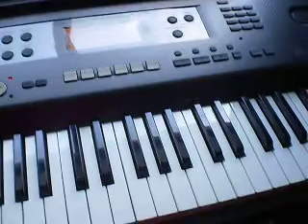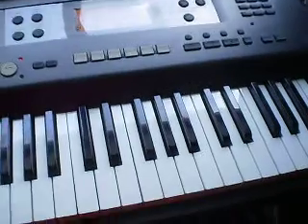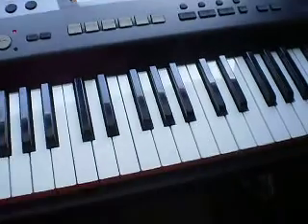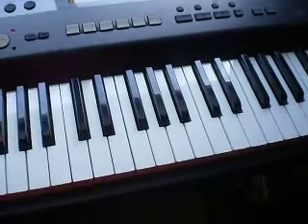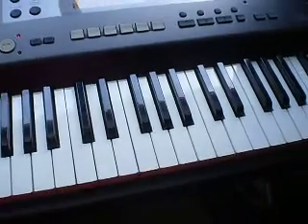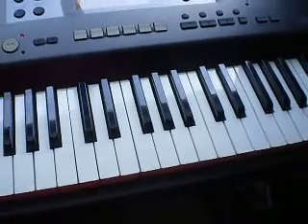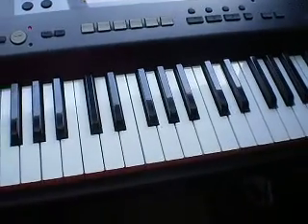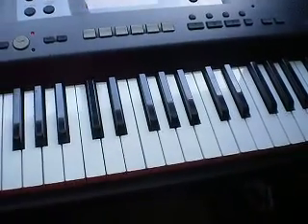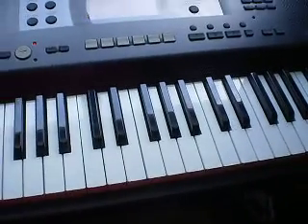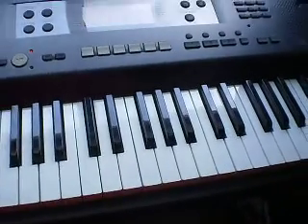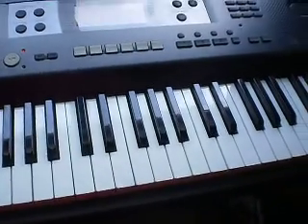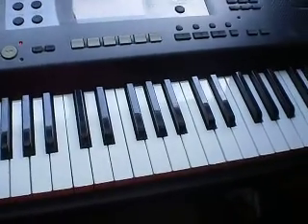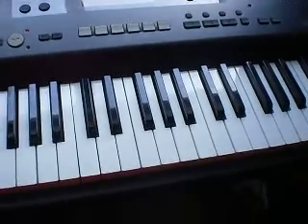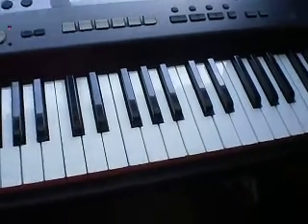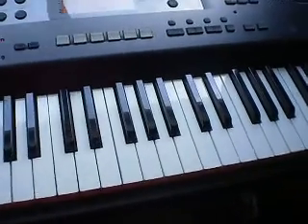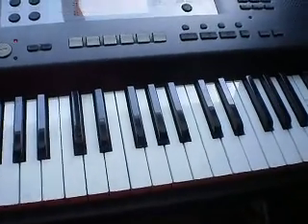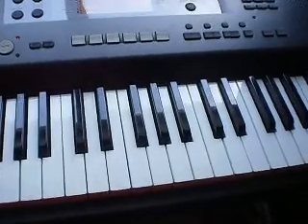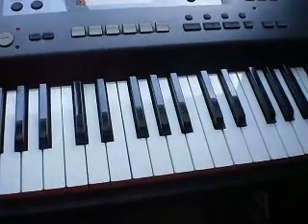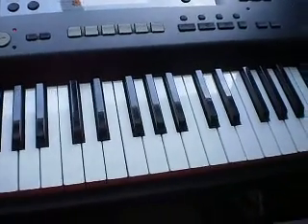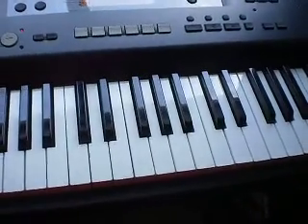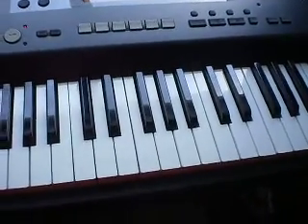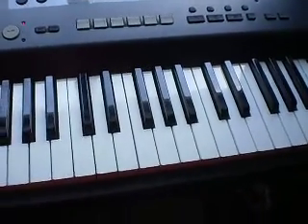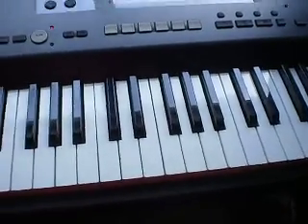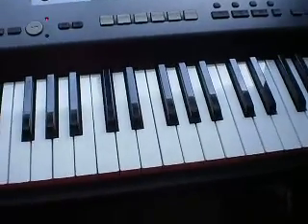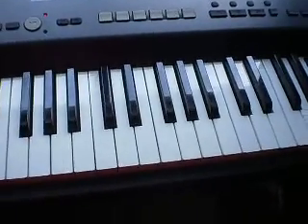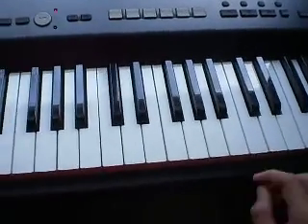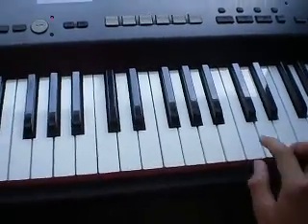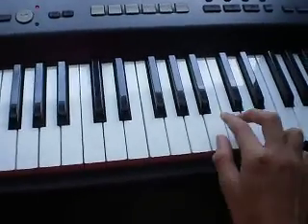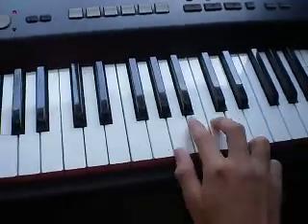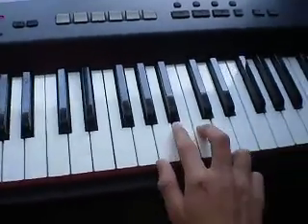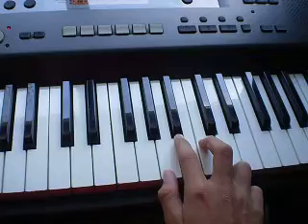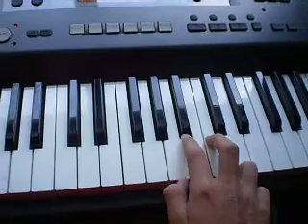Hi YouTube, today I'm going to show you how to play popcorn on the piano. Let's do this.